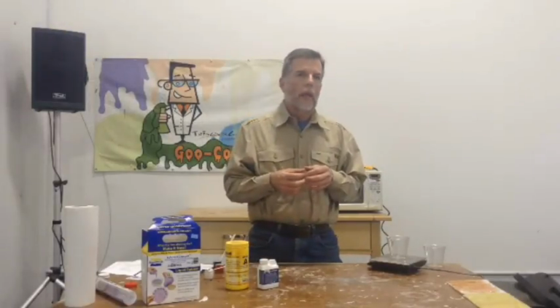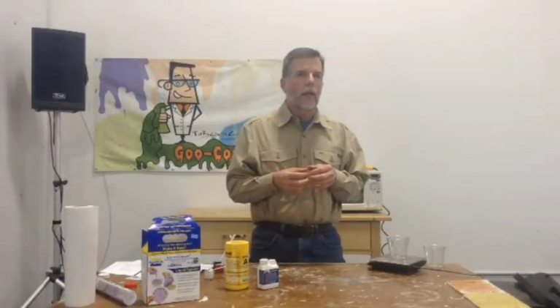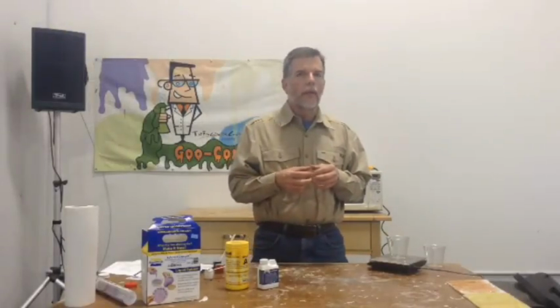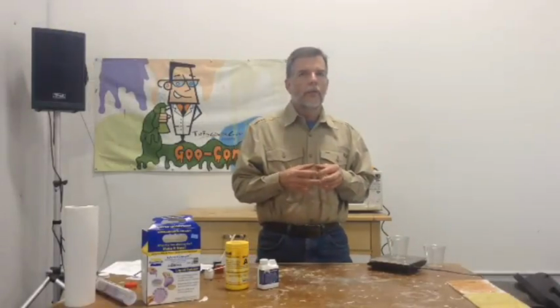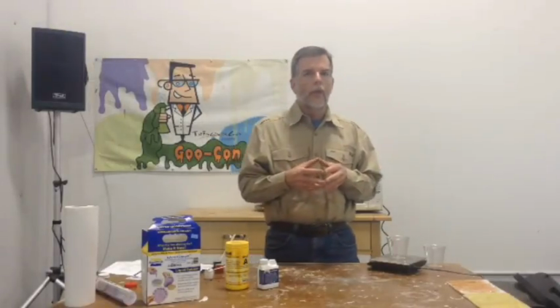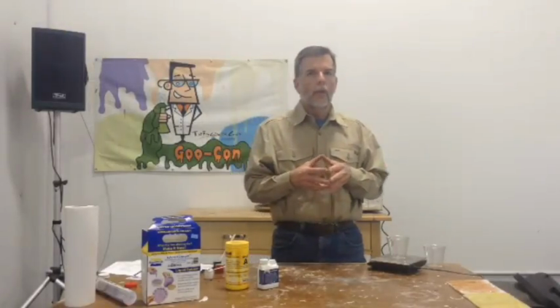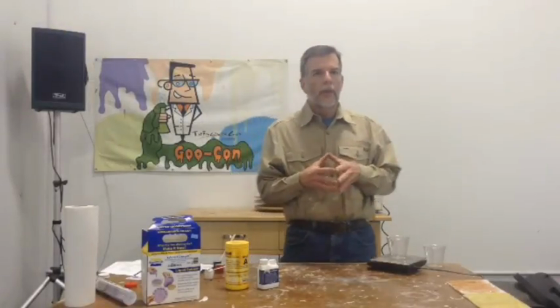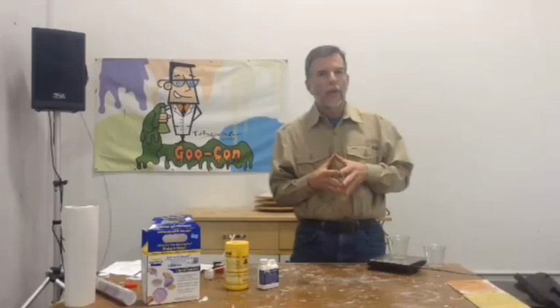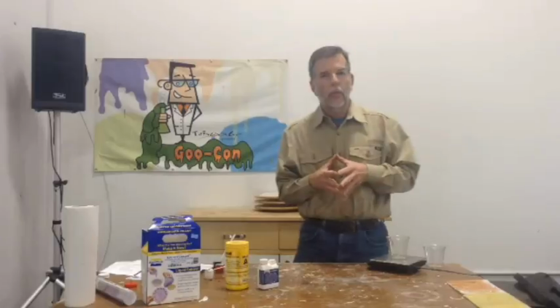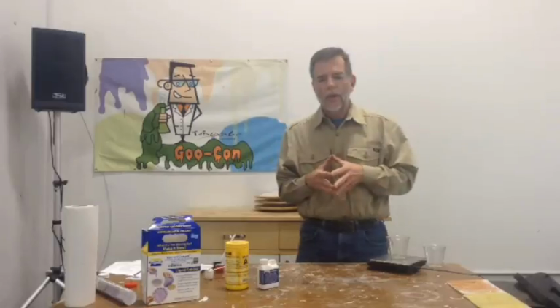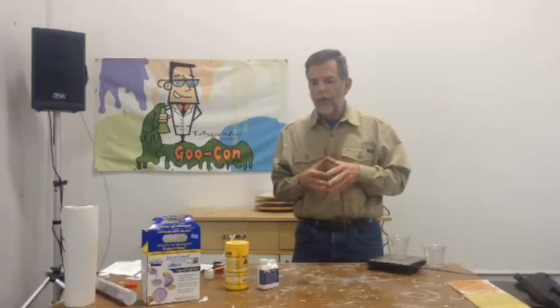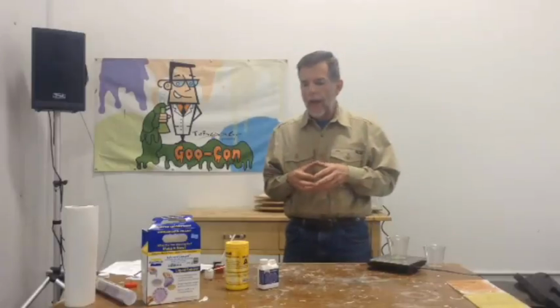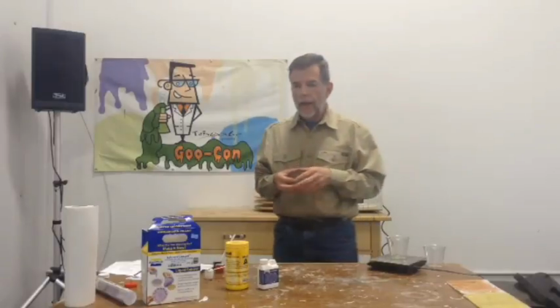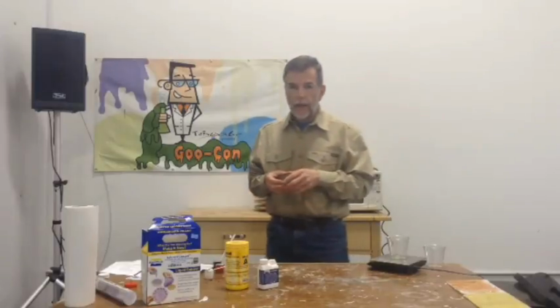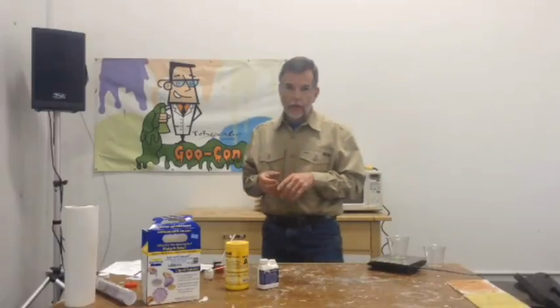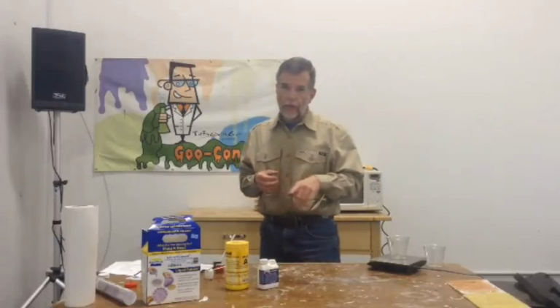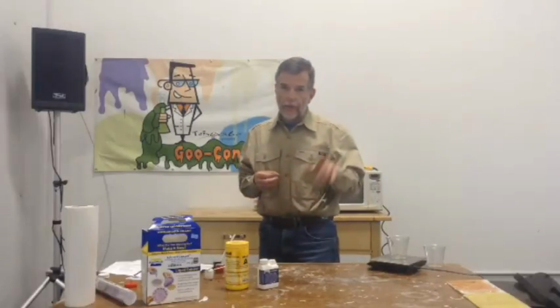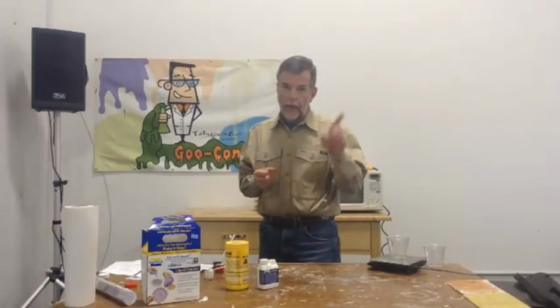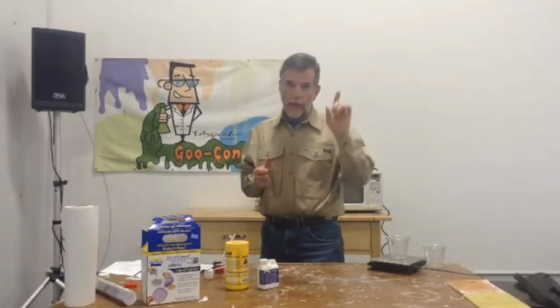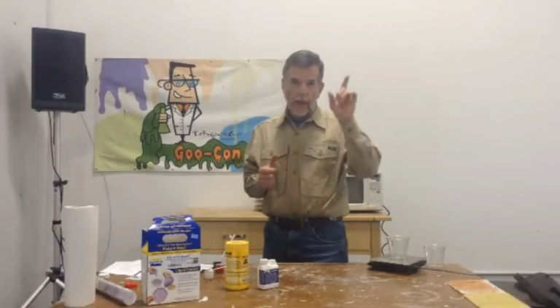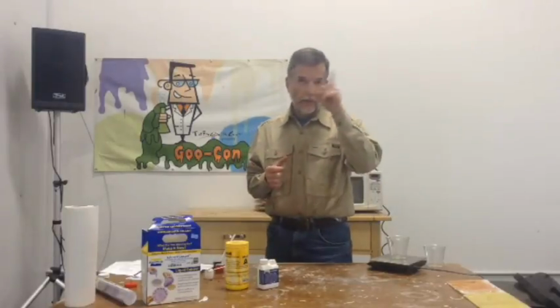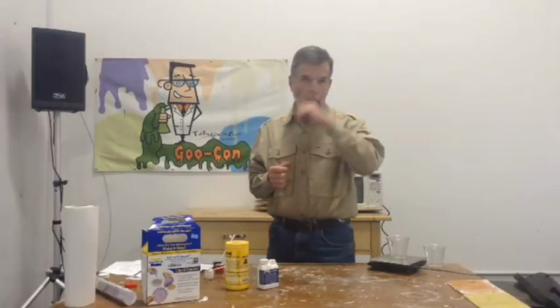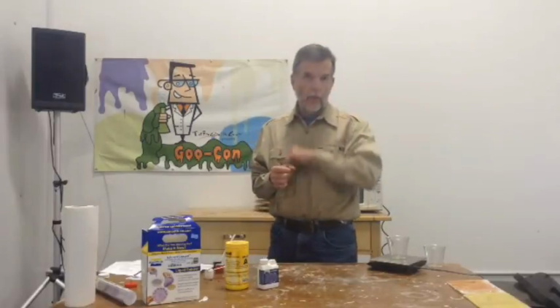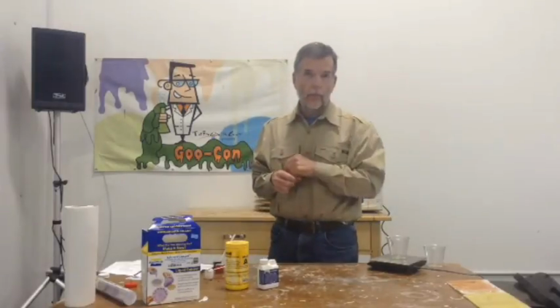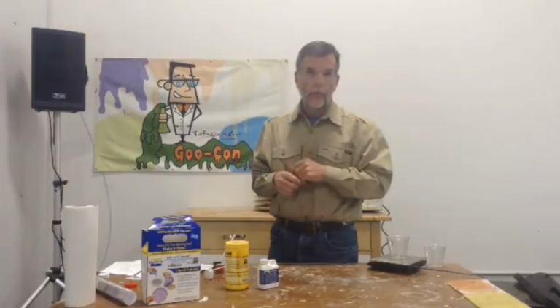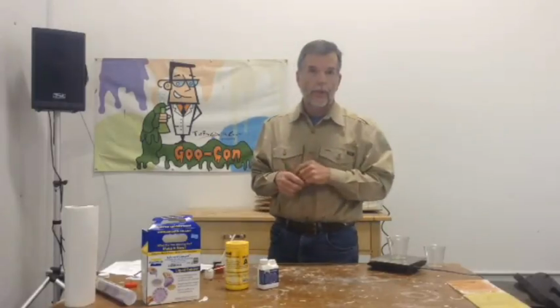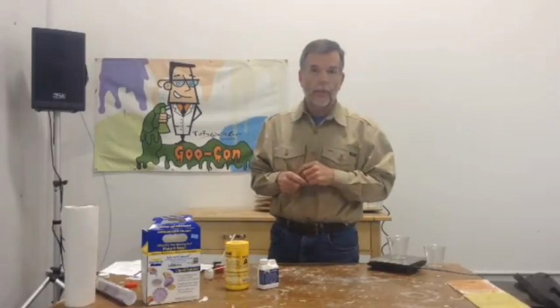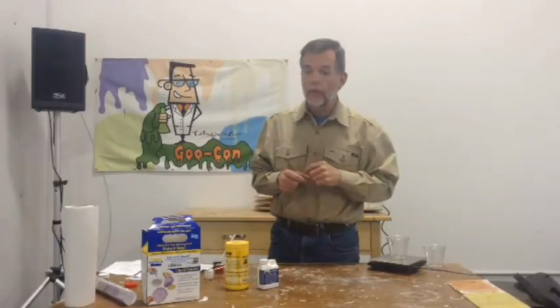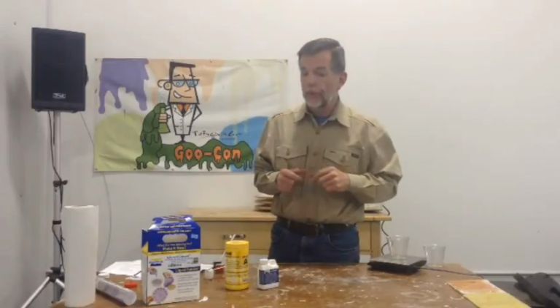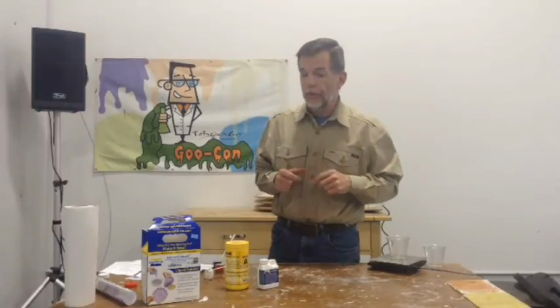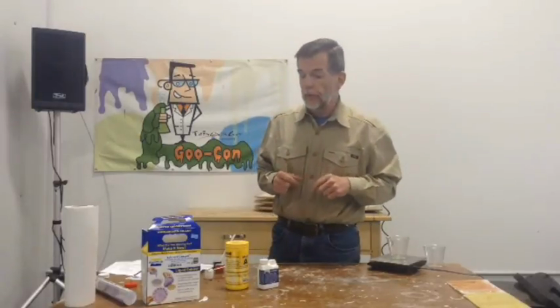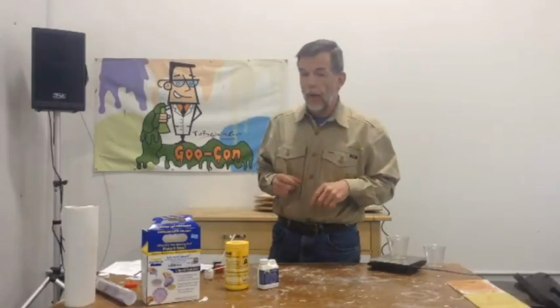Ladies and gentlemen, it is Wednesday, and it is the day, as you know, for chemical stir-fry.